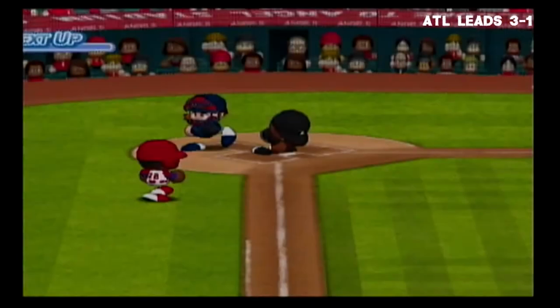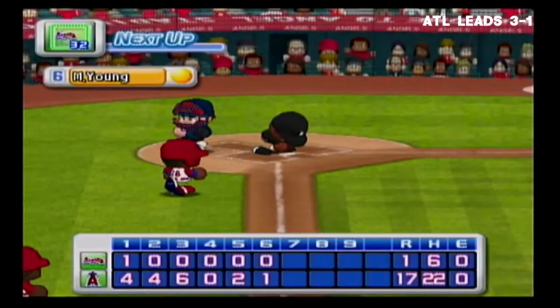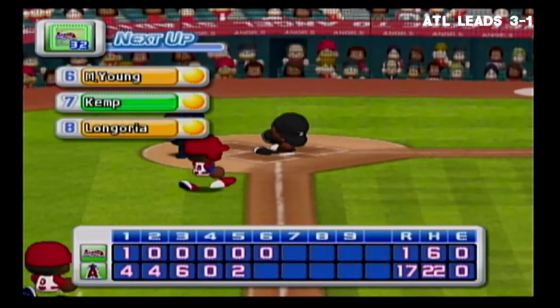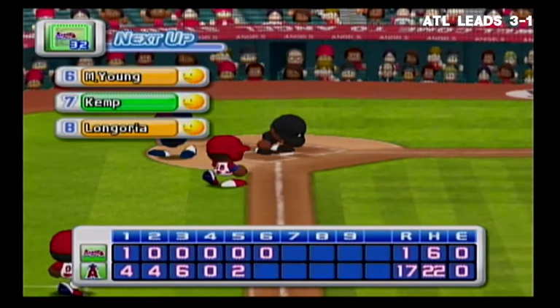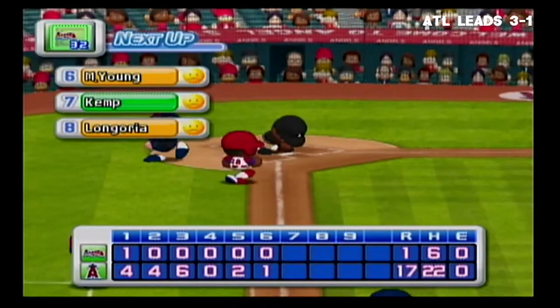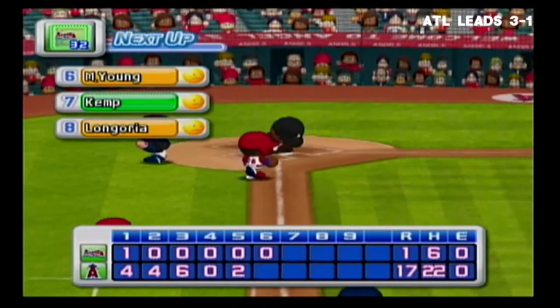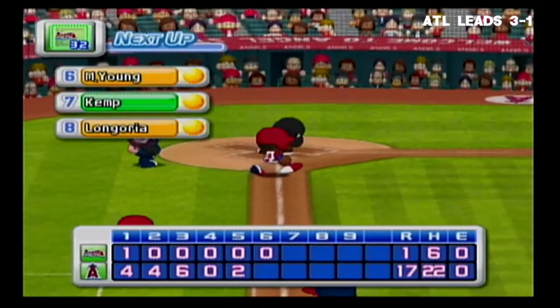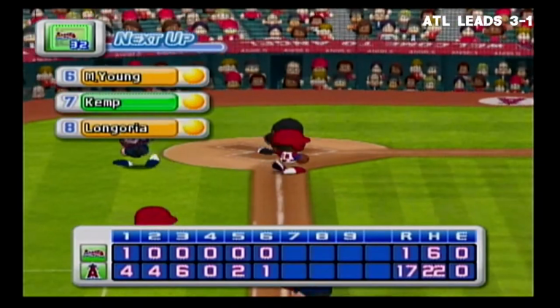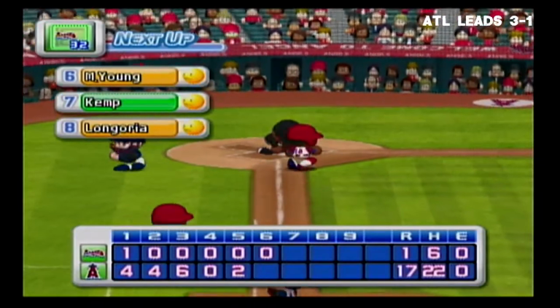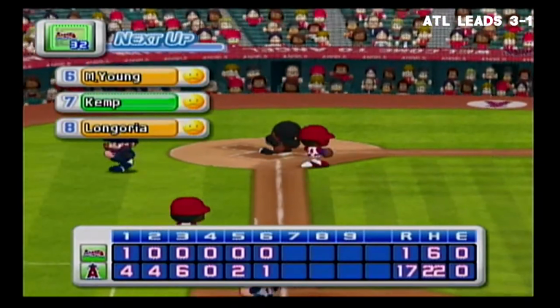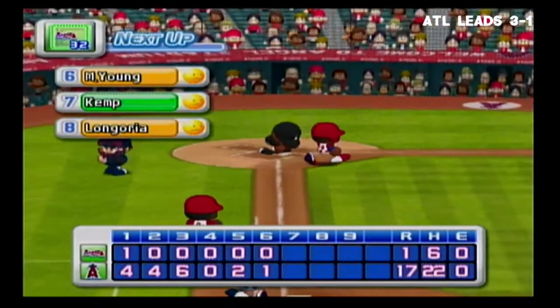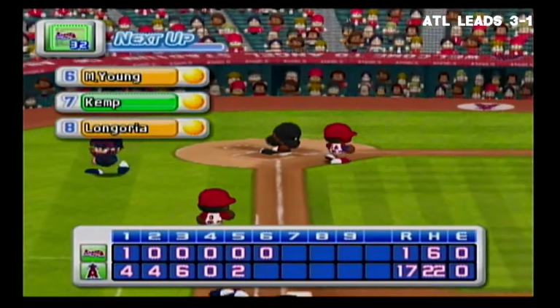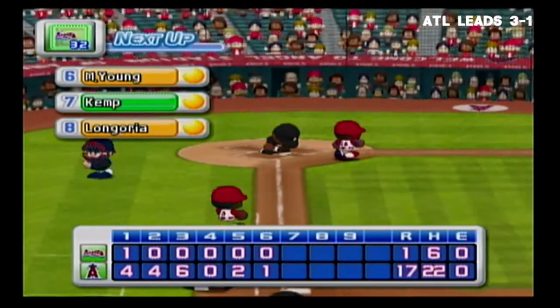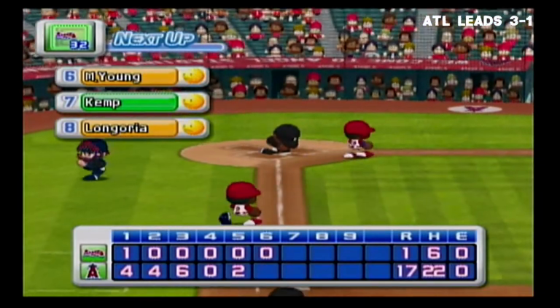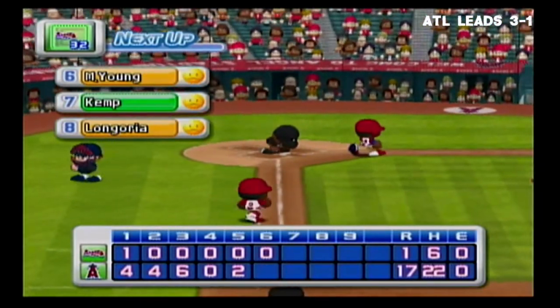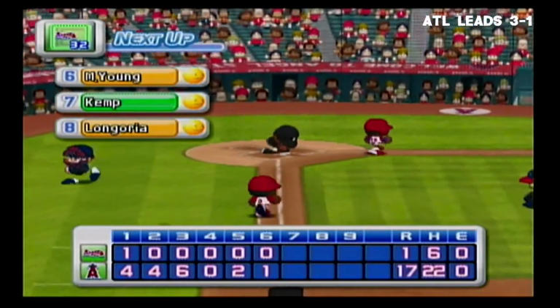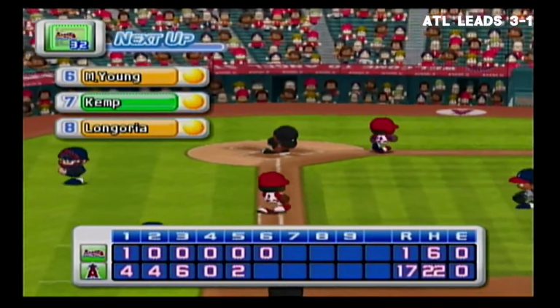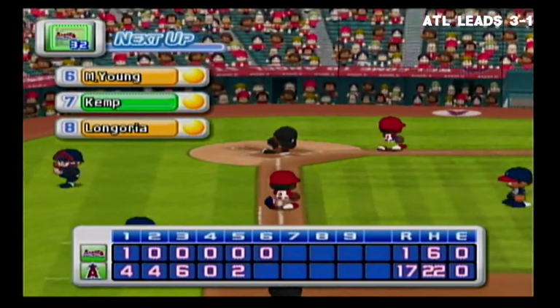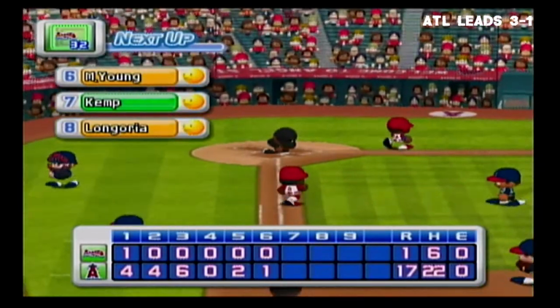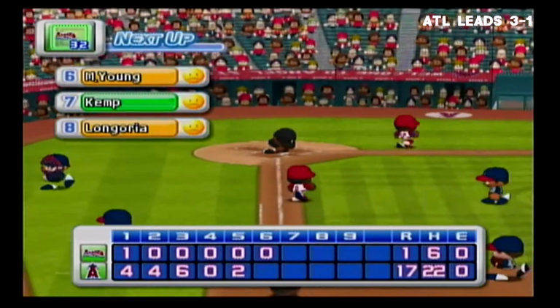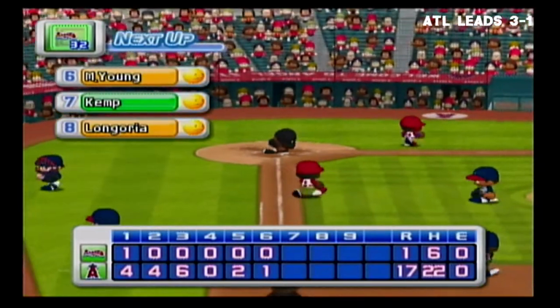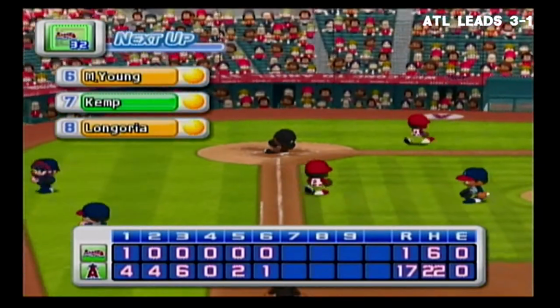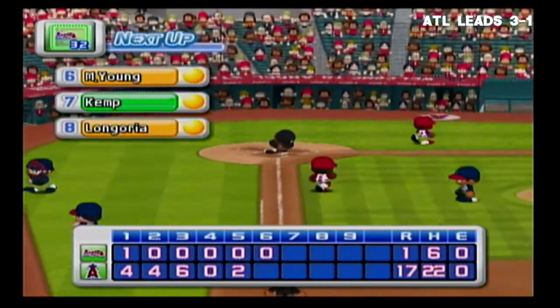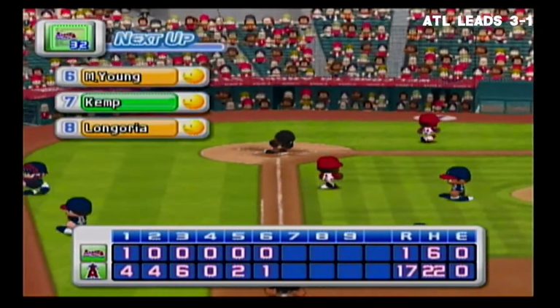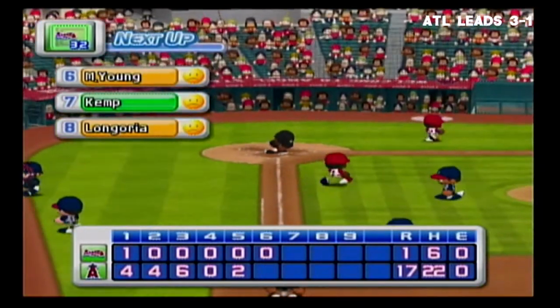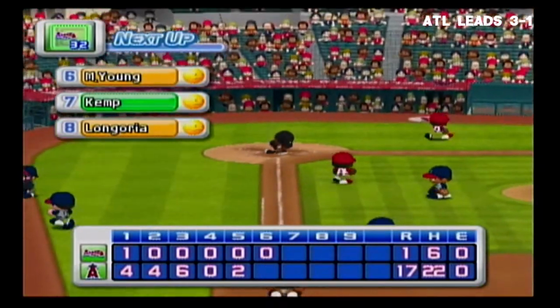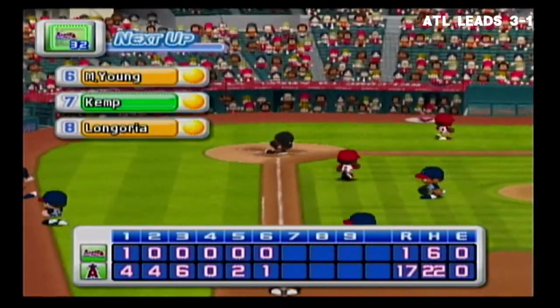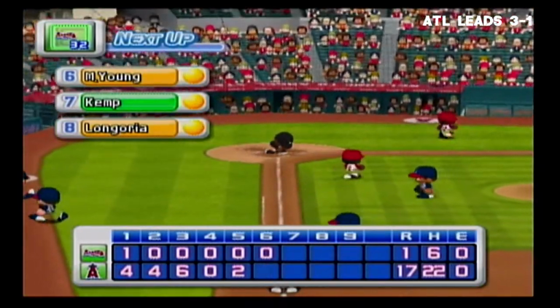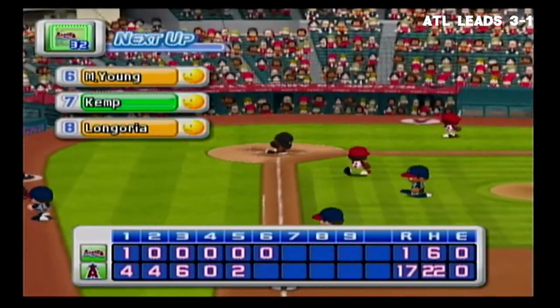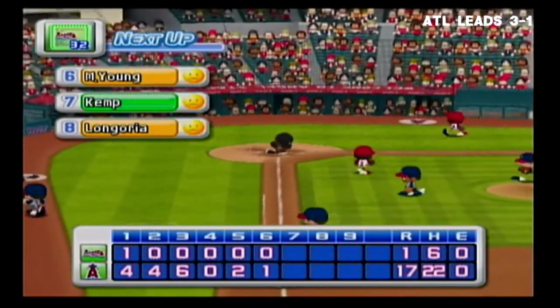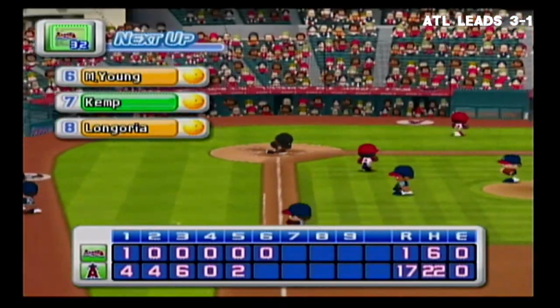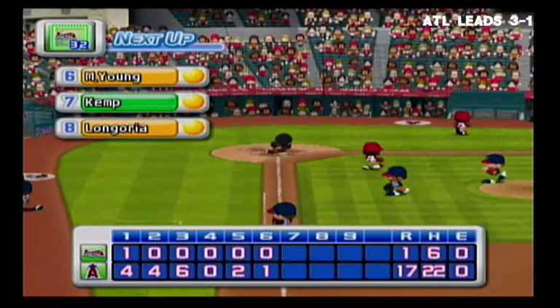One run, two hits, no errors, one man left on base. The Angels 17, the Braves 1.